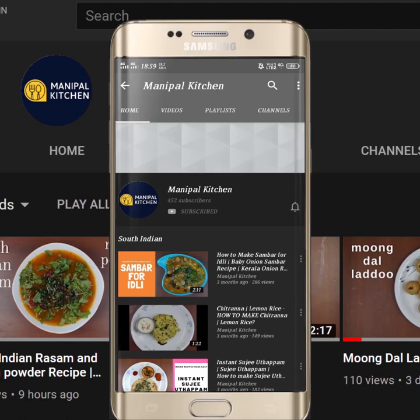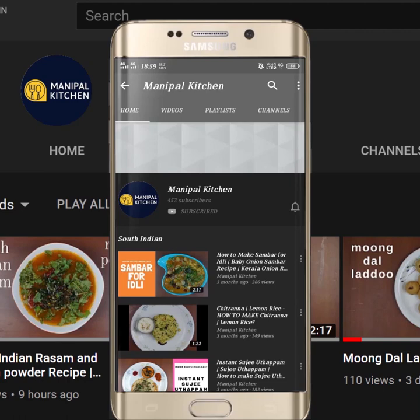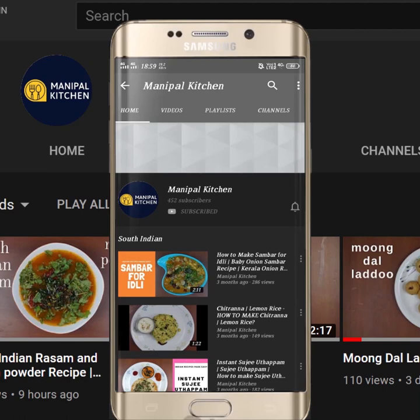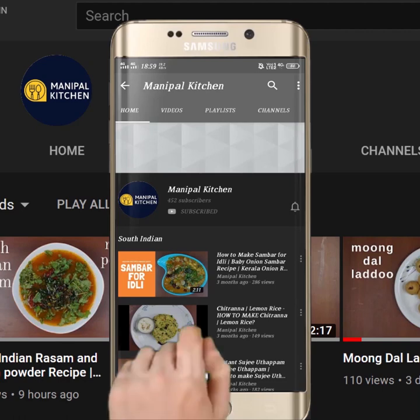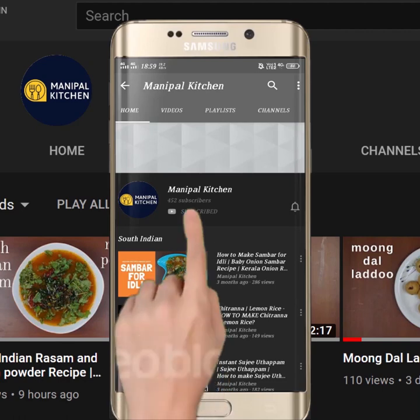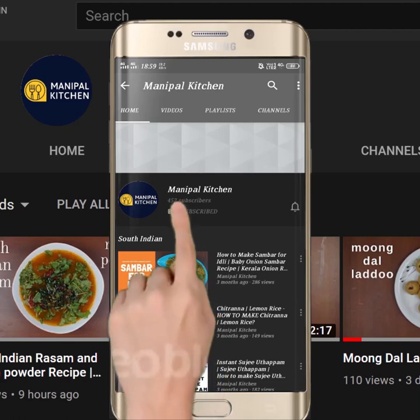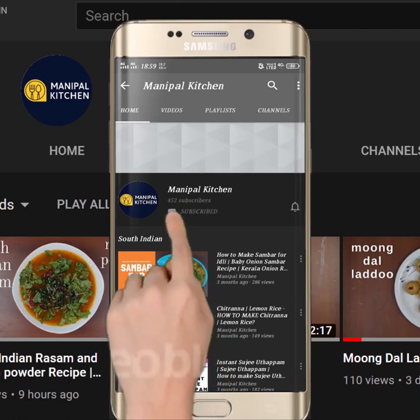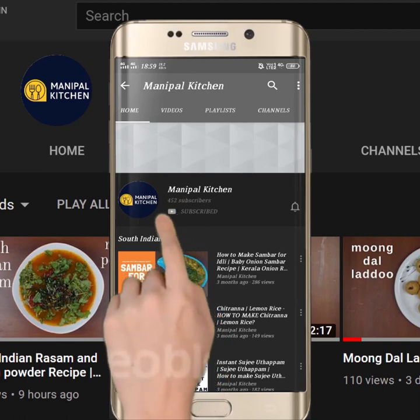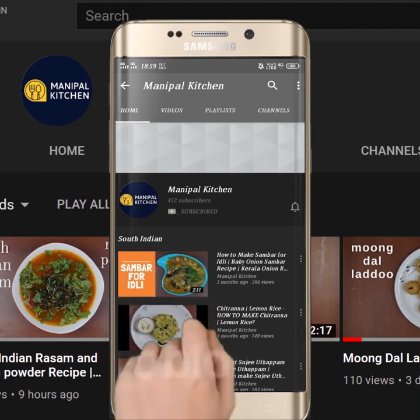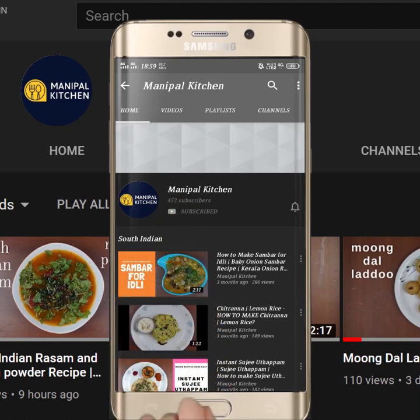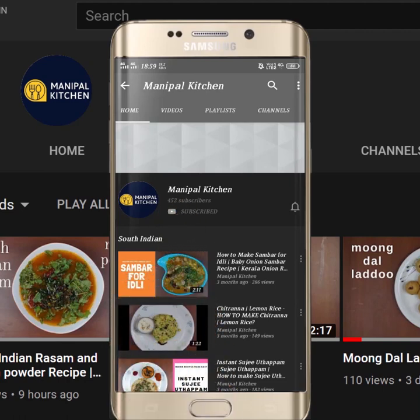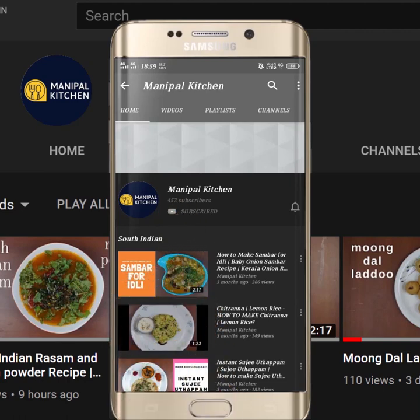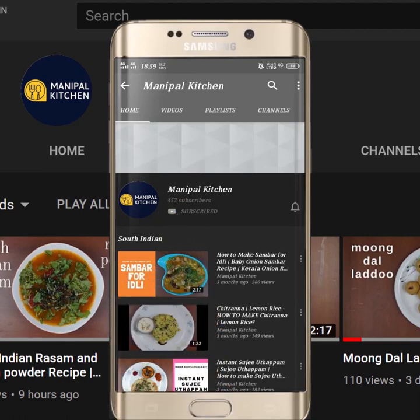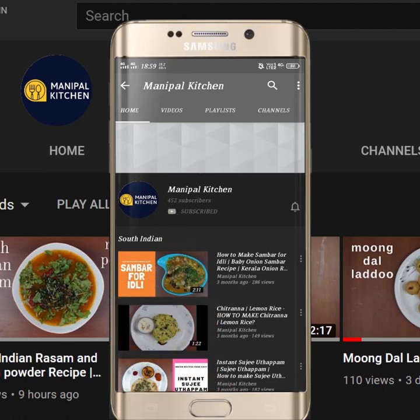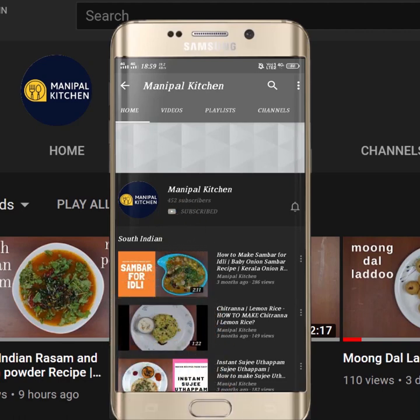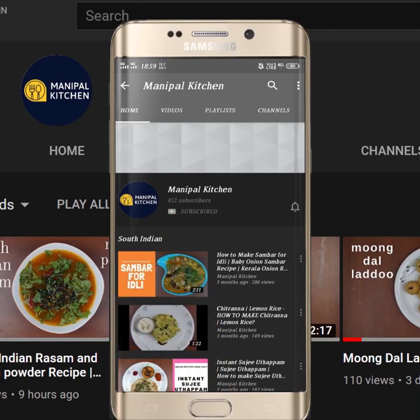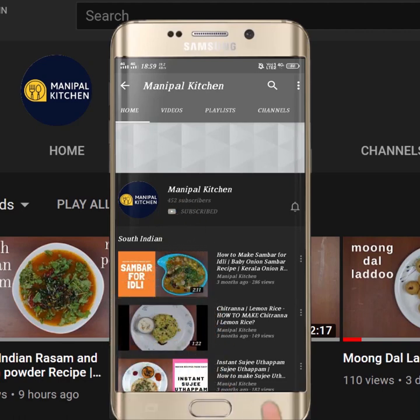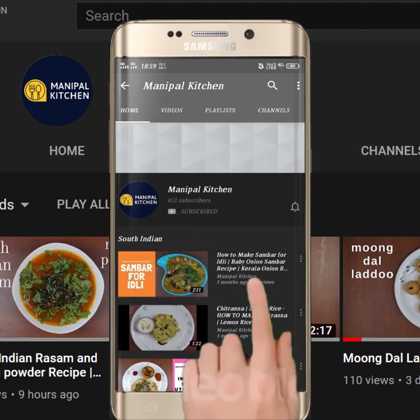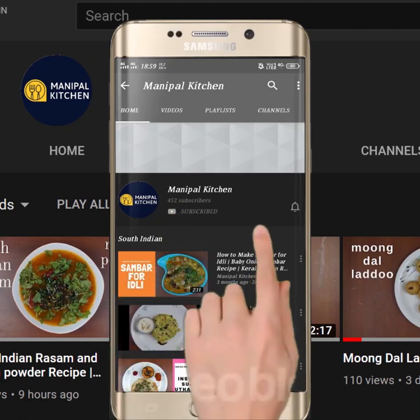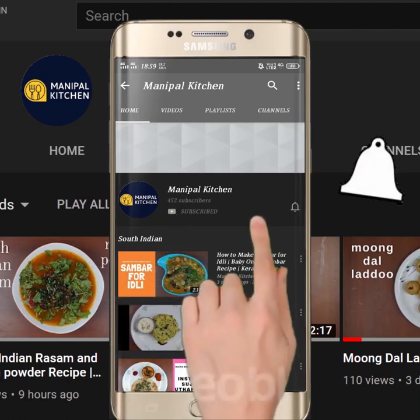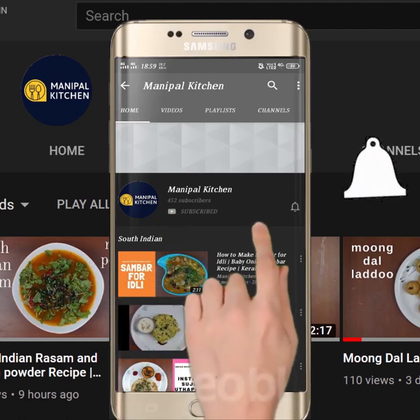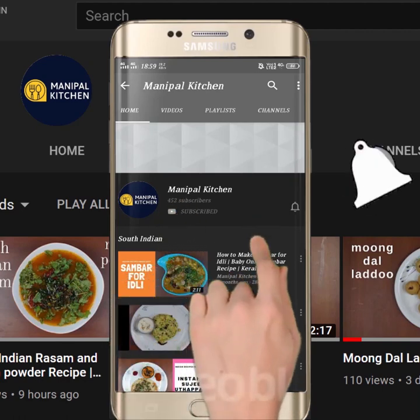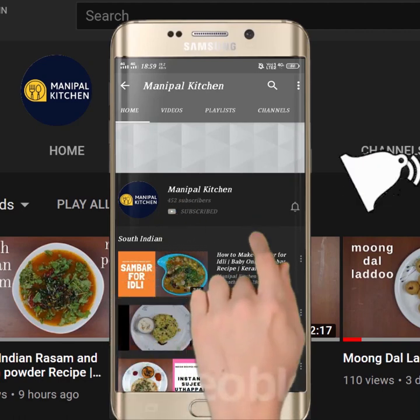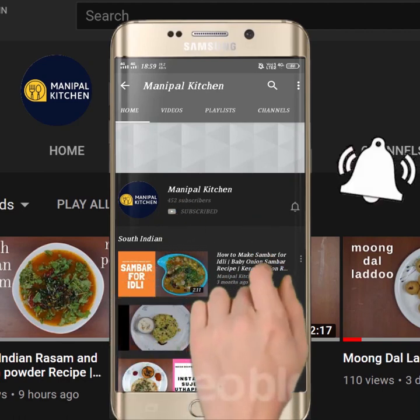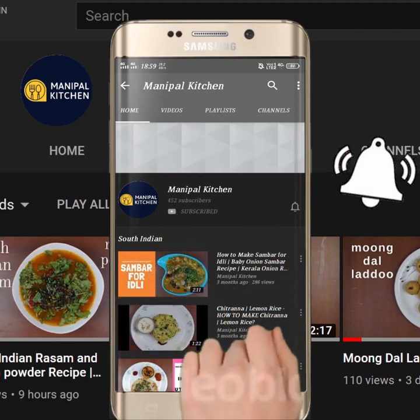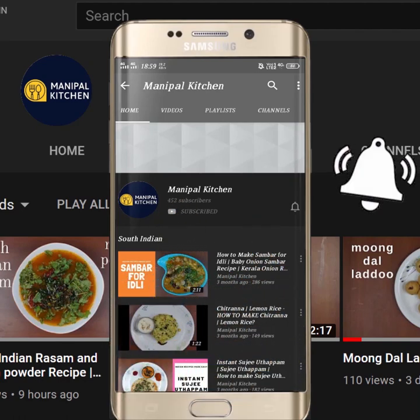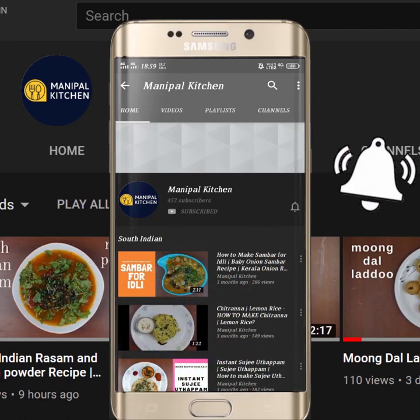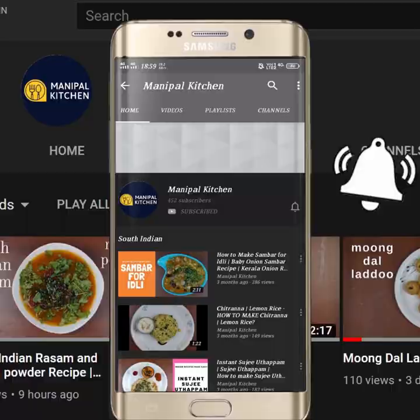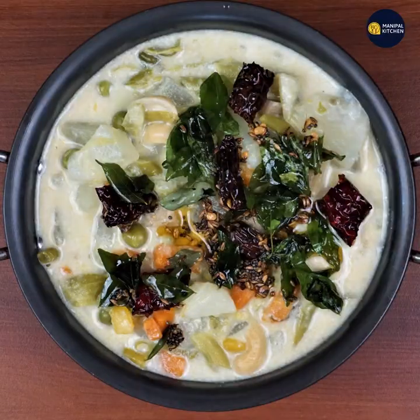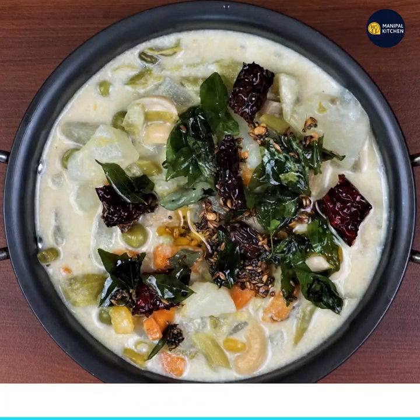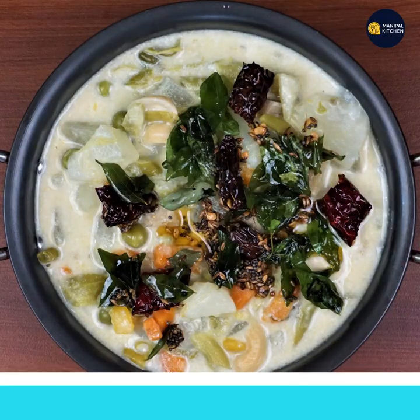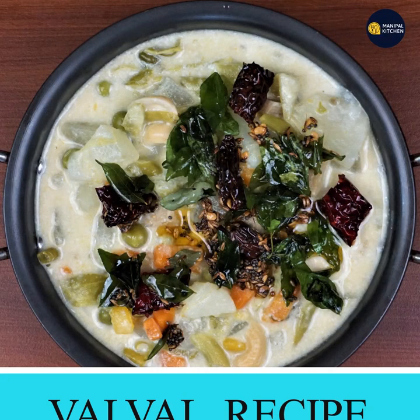Subscribe now and press the bell icon. Never miss an update. Welcome to the Kupal Kitchen.